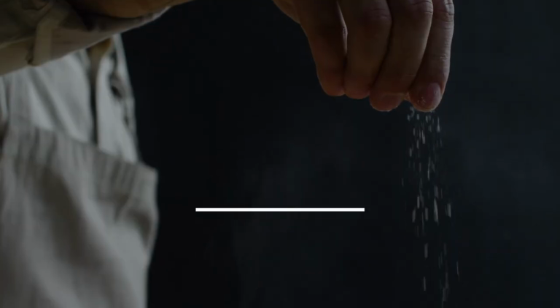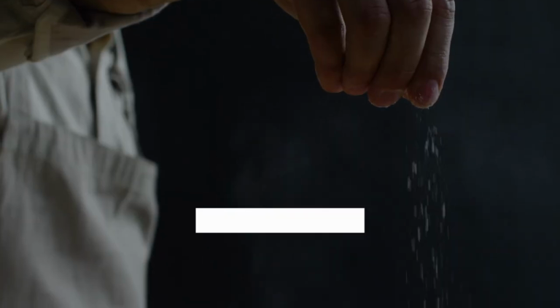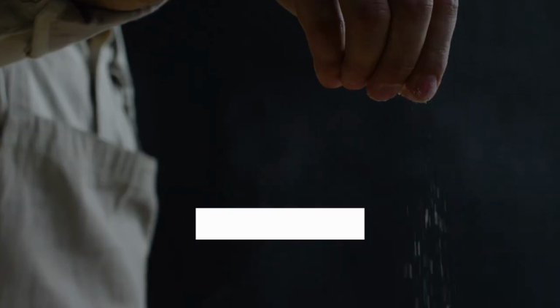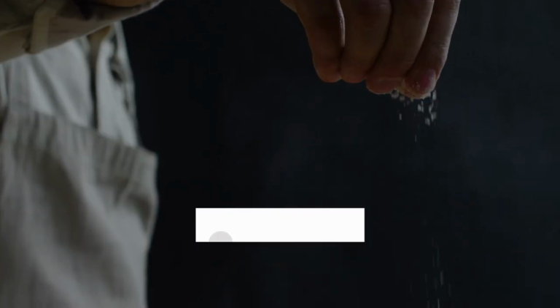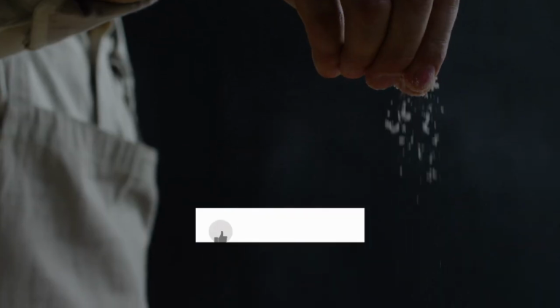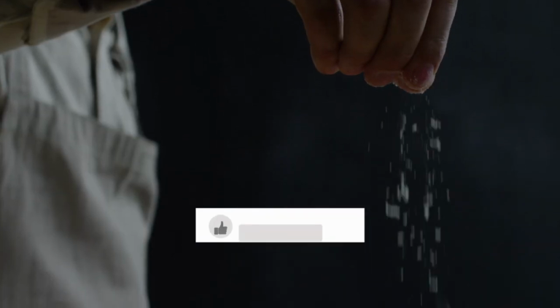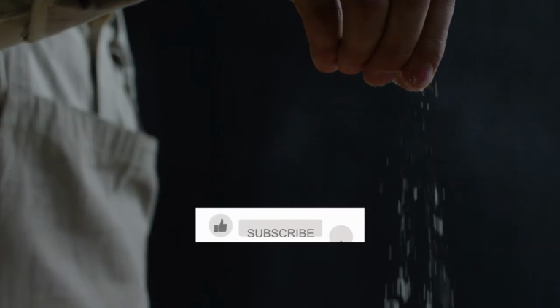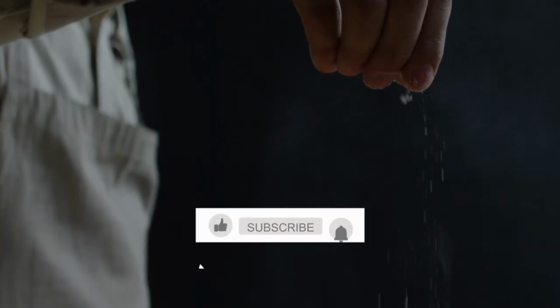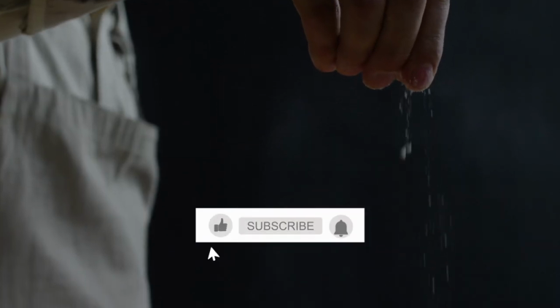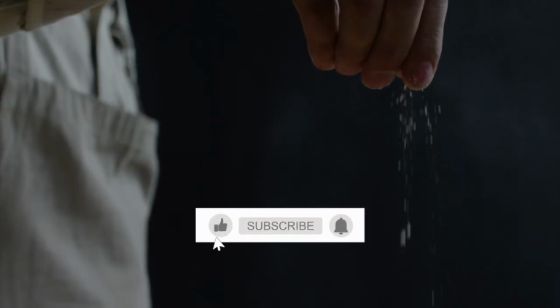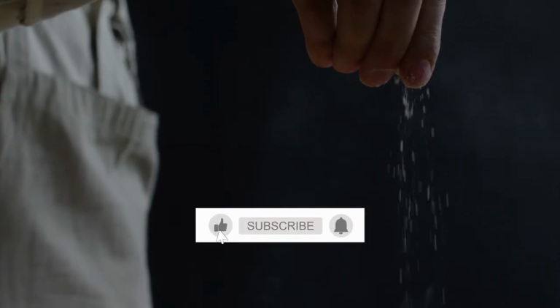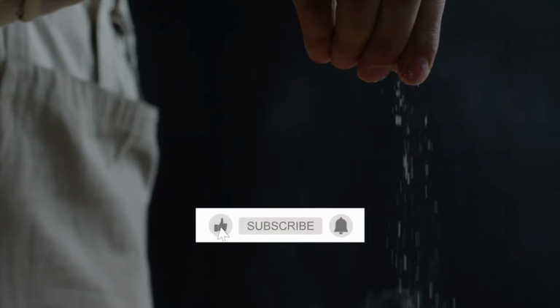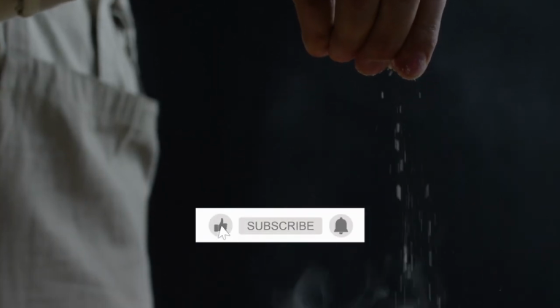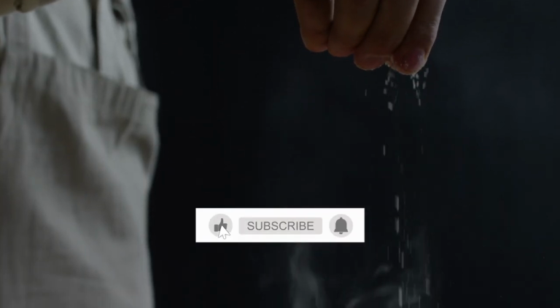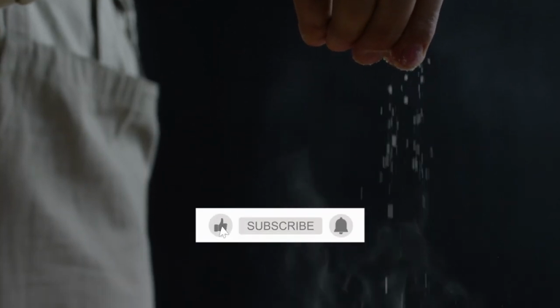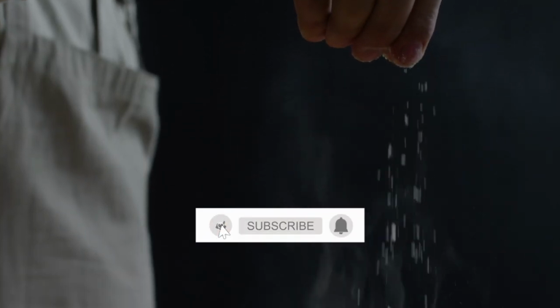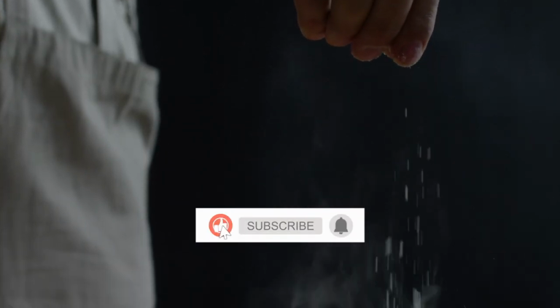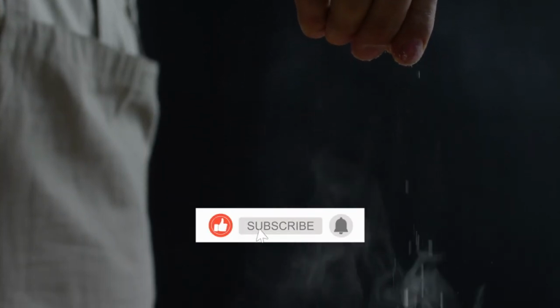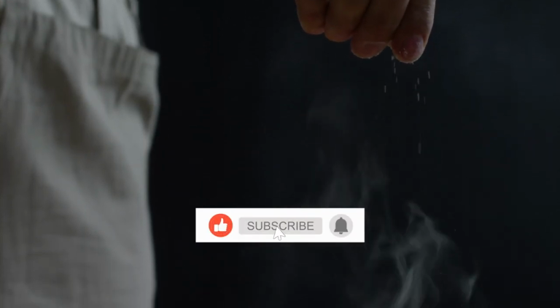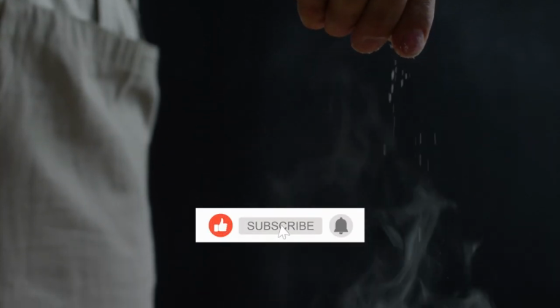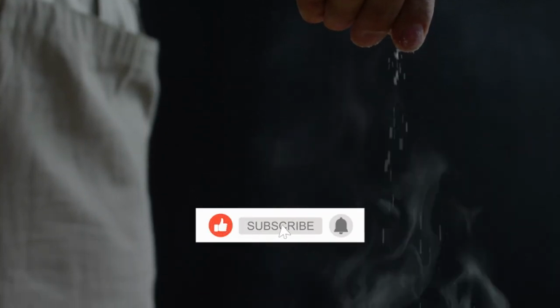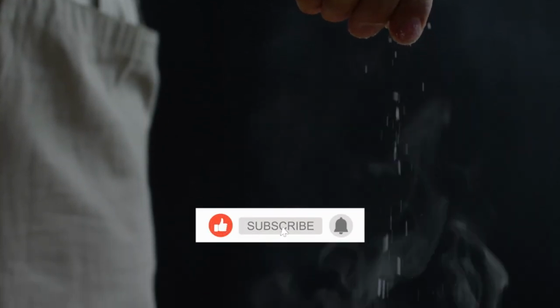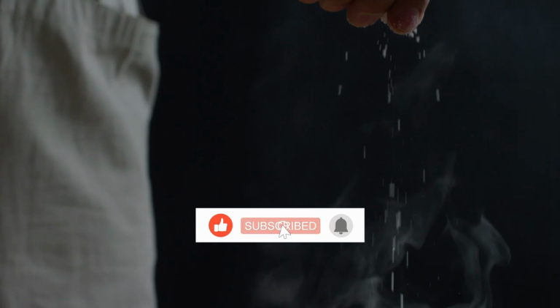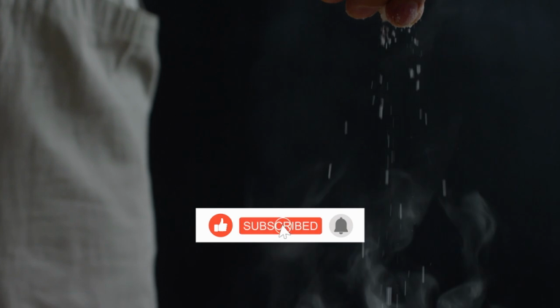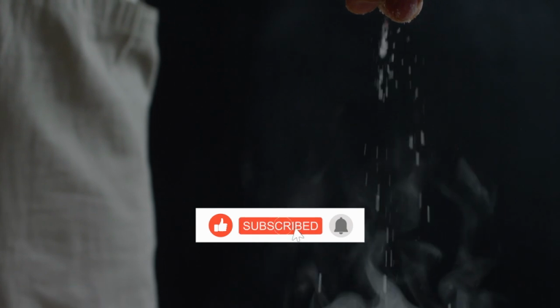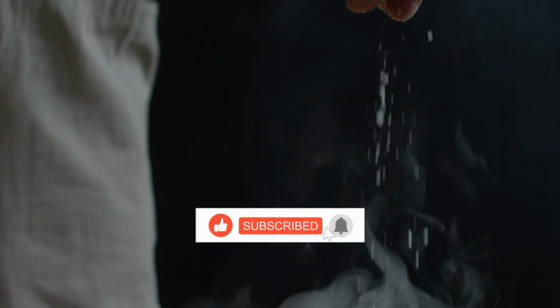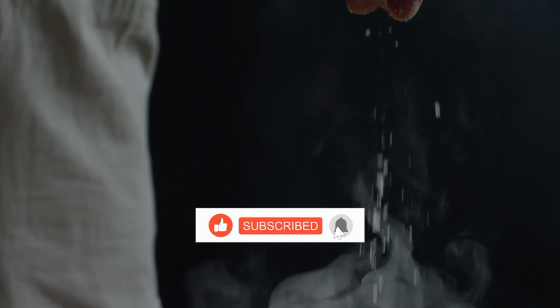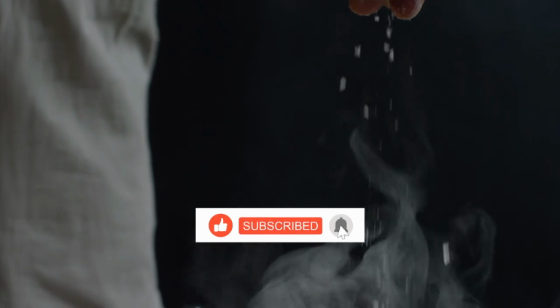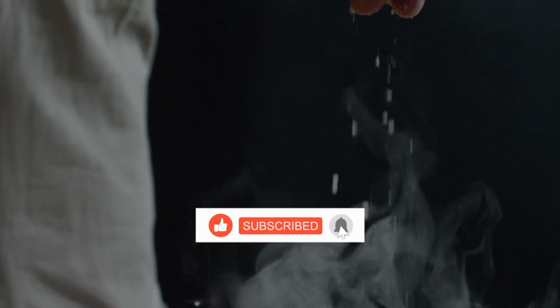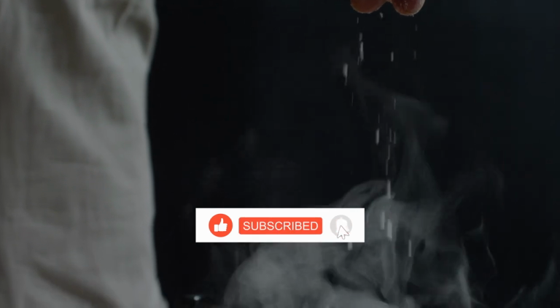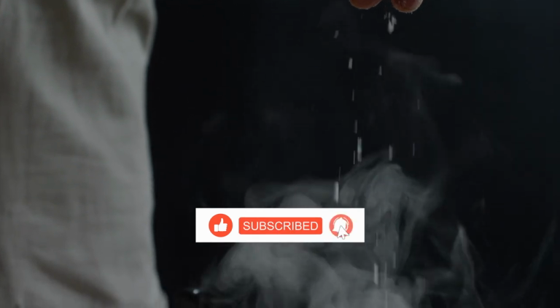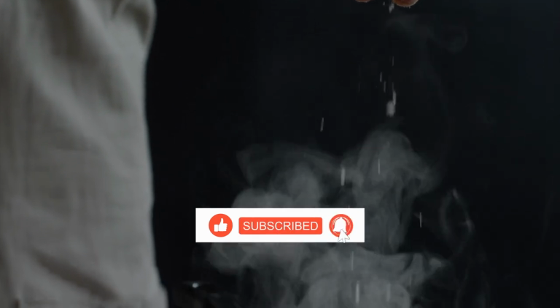If you enjoy the content, please give us a thumbs up and follow our channel for more helpful videos. Let's dive in!